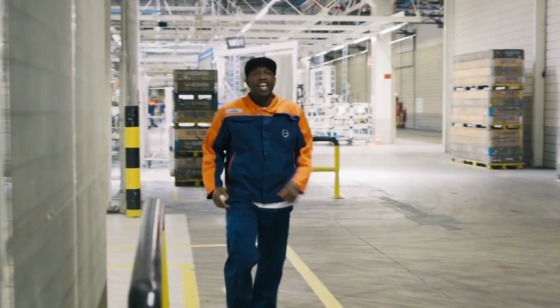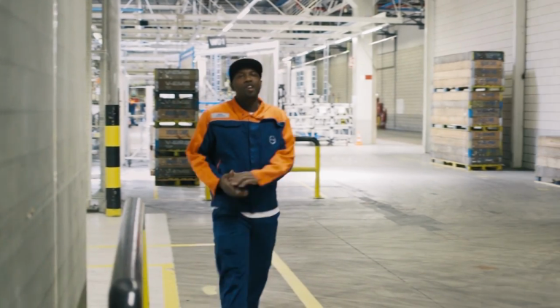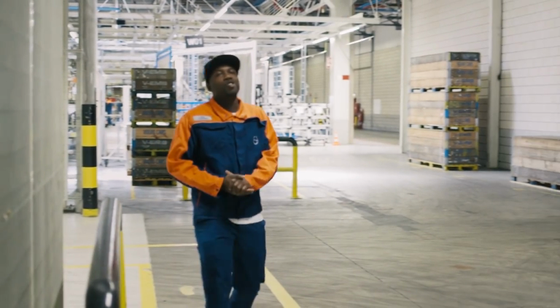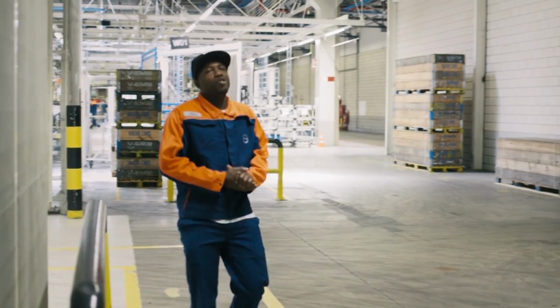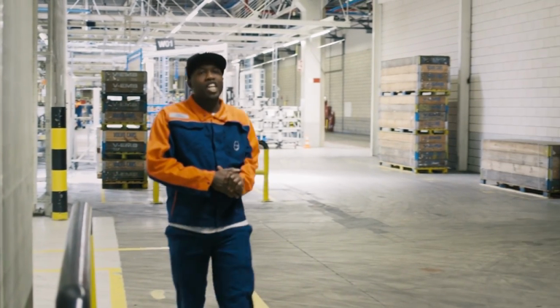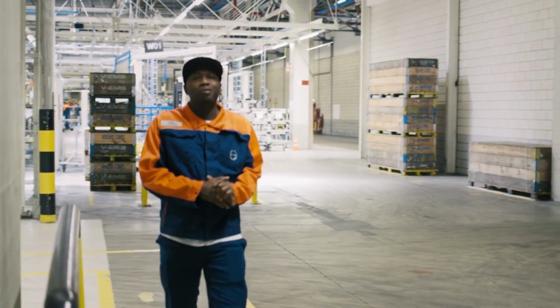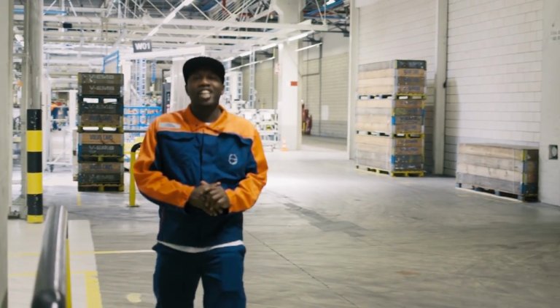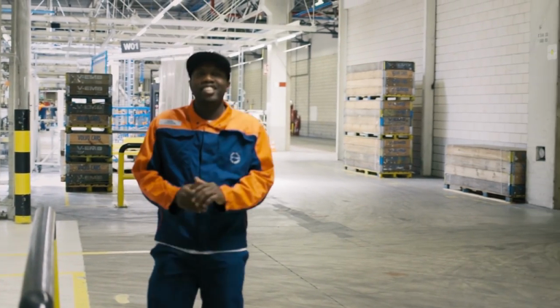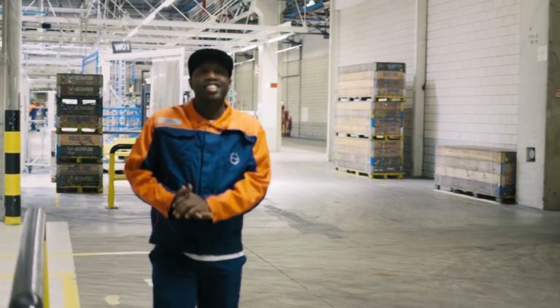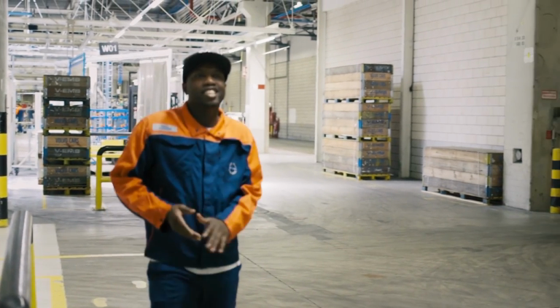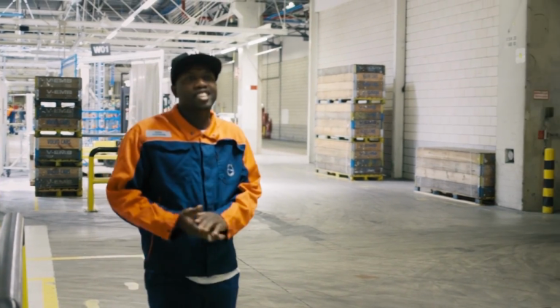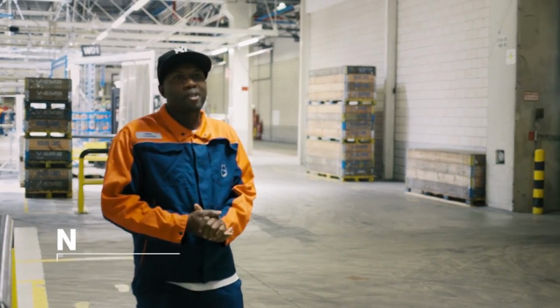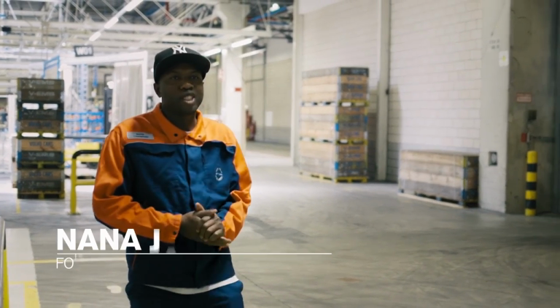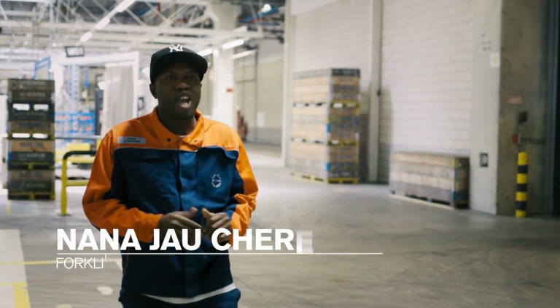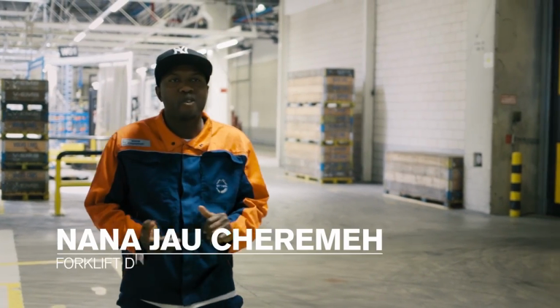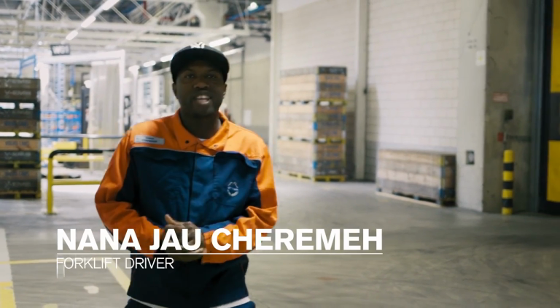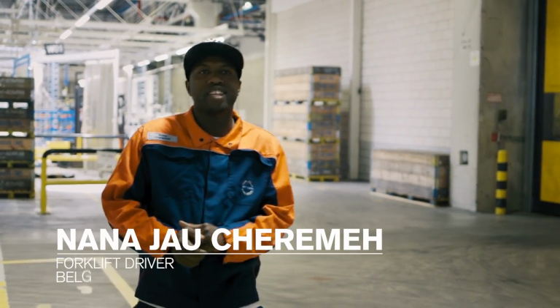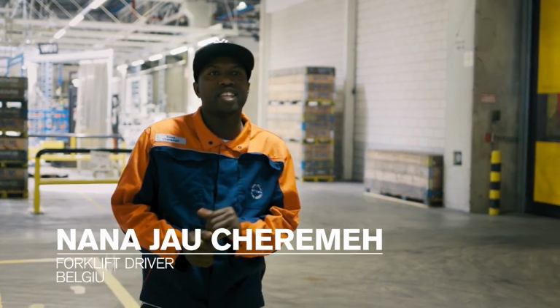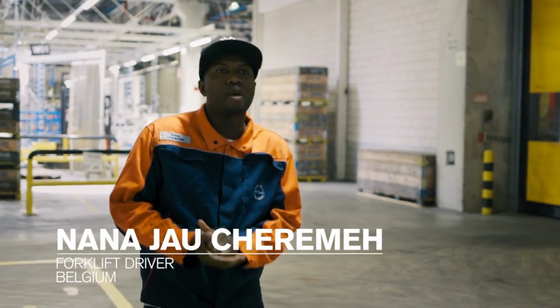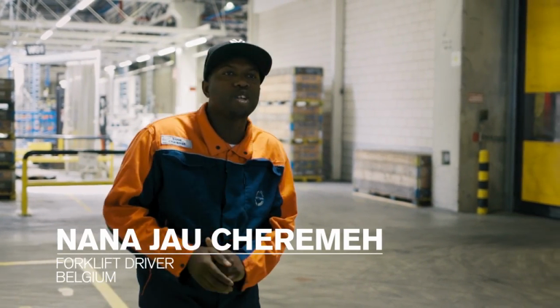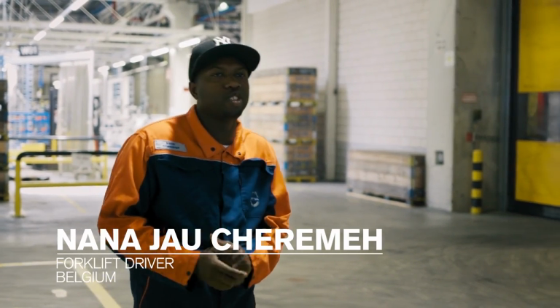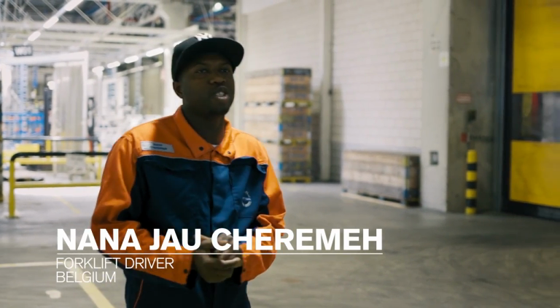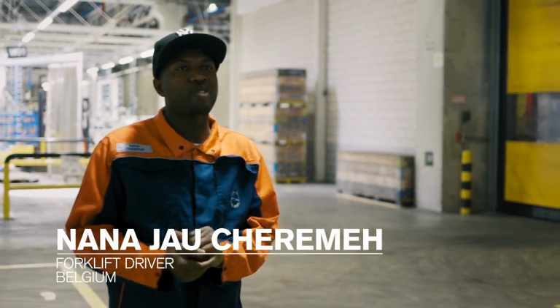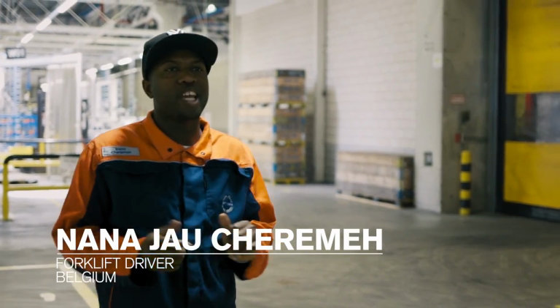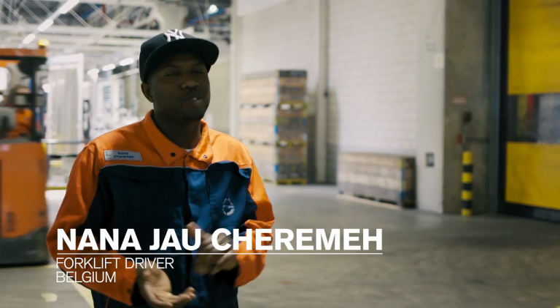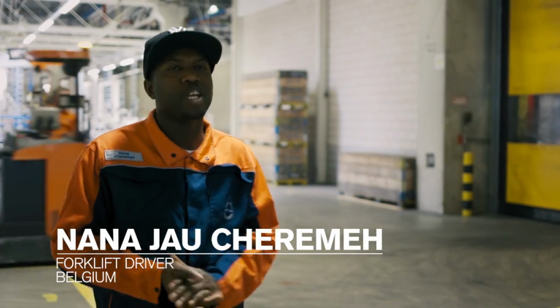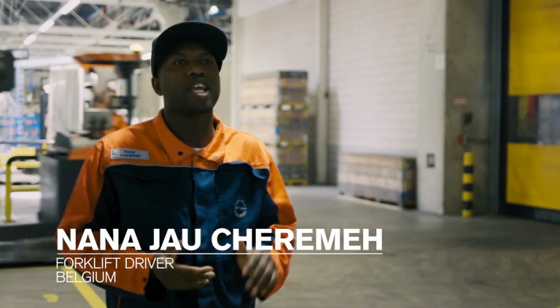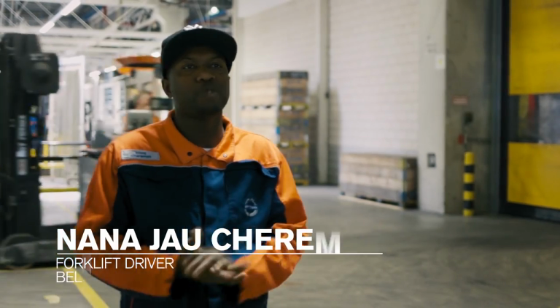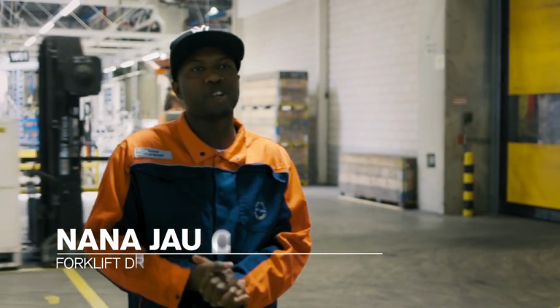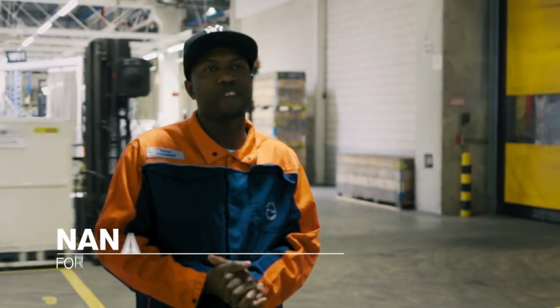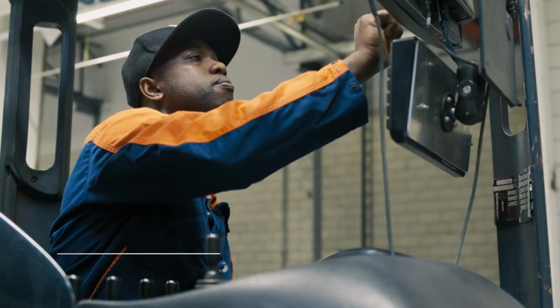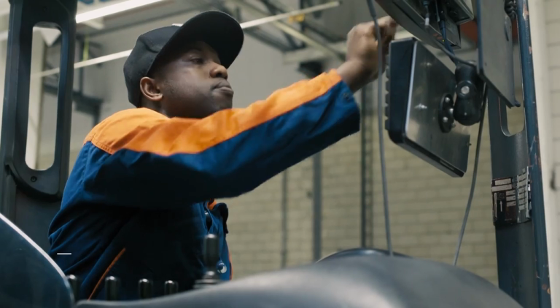Hello, welcome to Ghent. This is the place where I work. Now I'm going to show you what I do when I come to work every day.